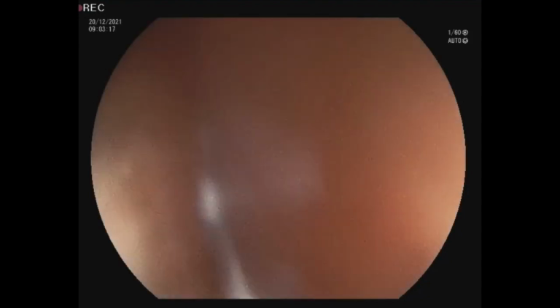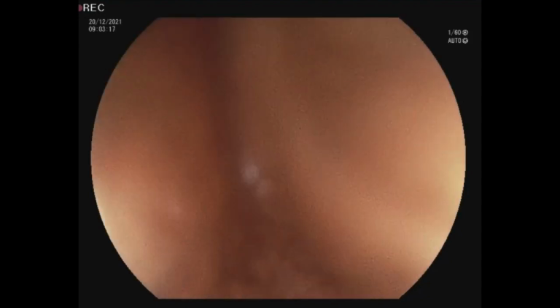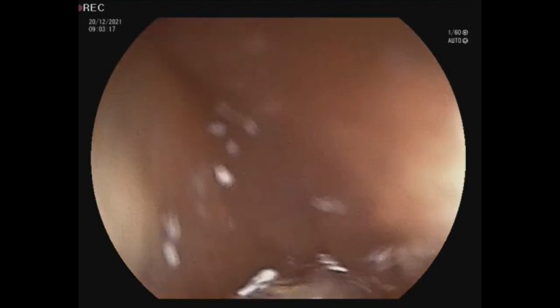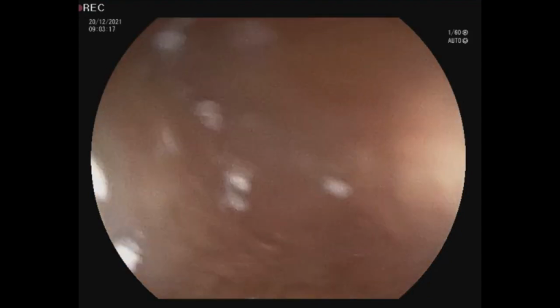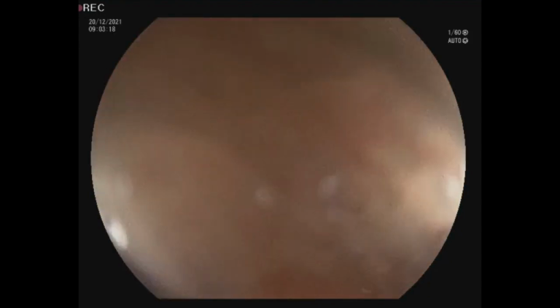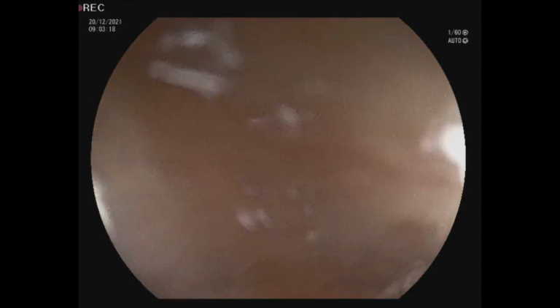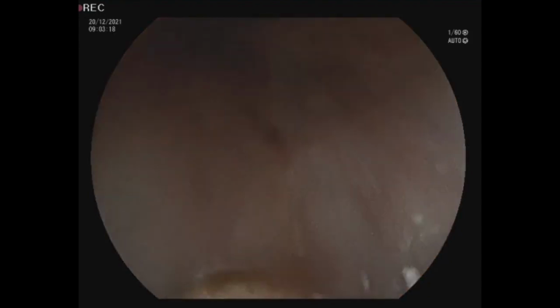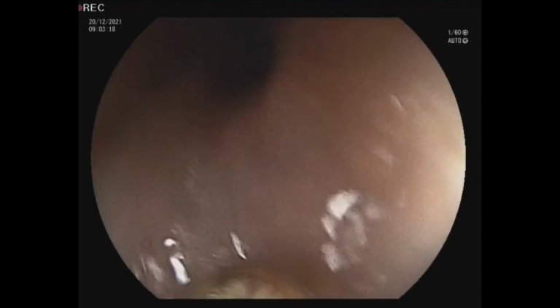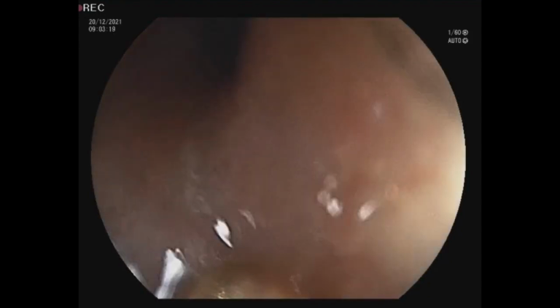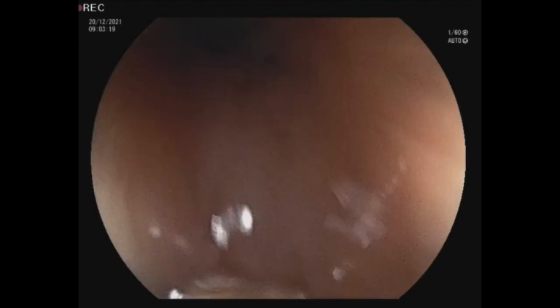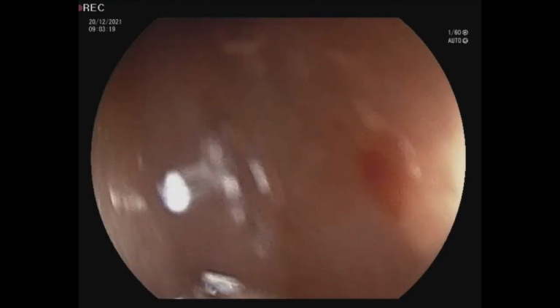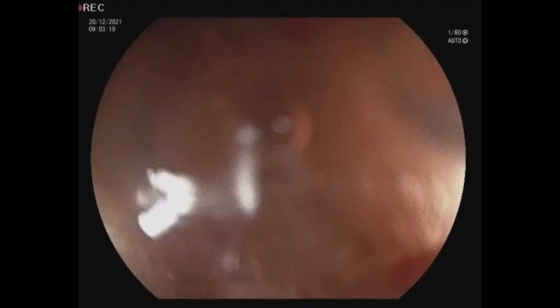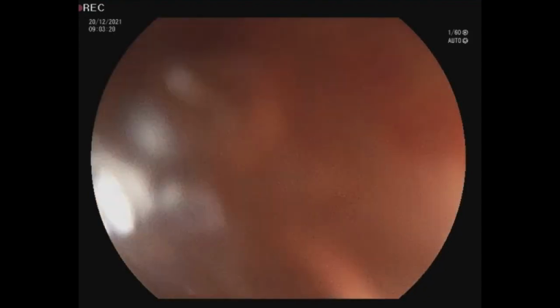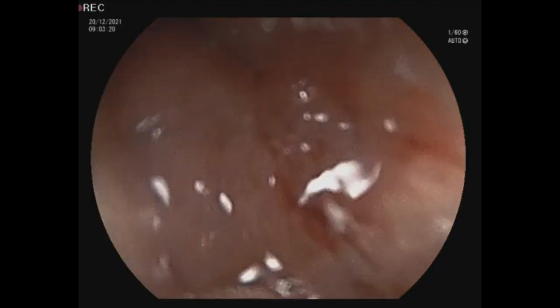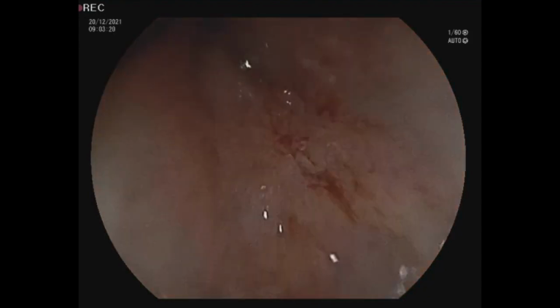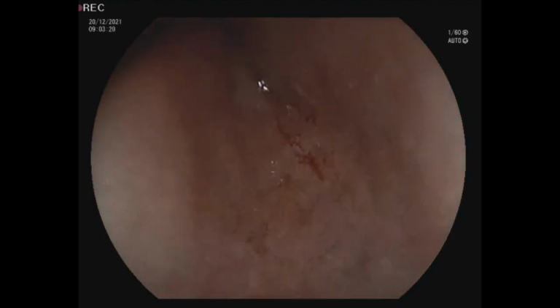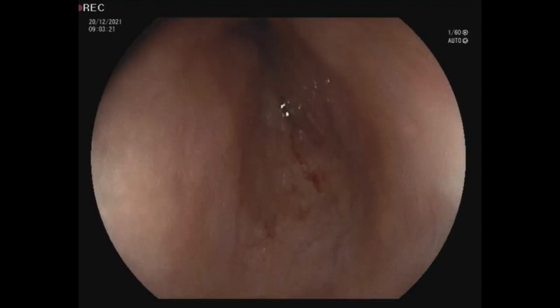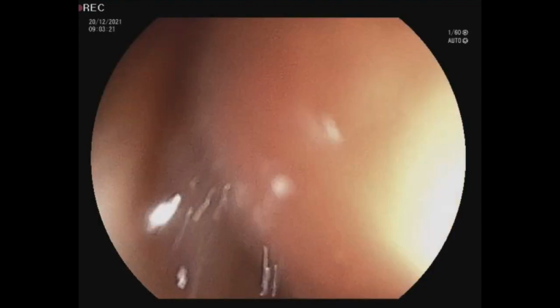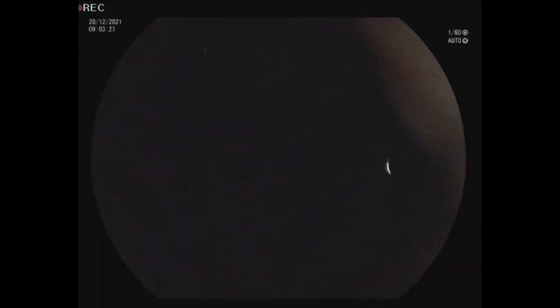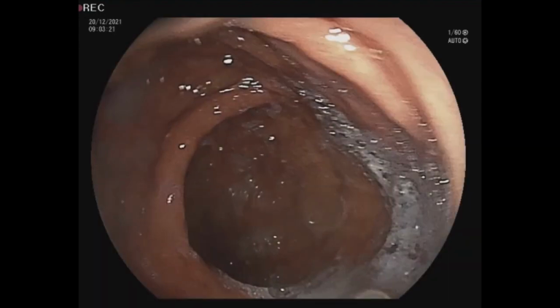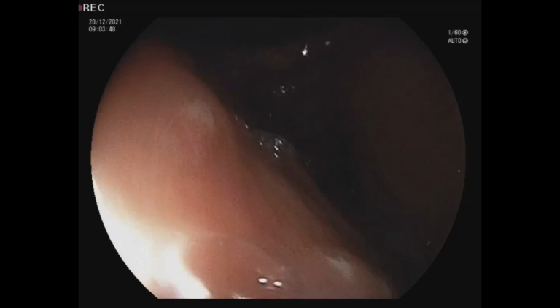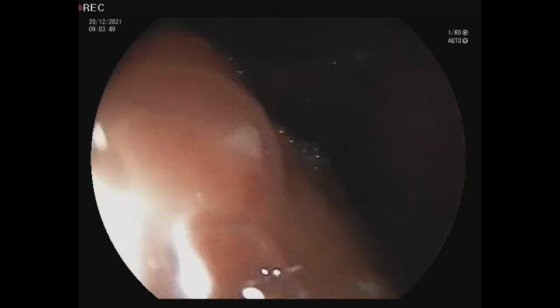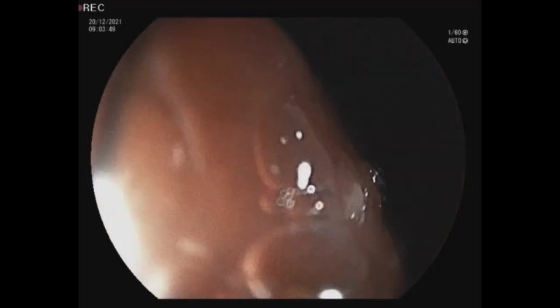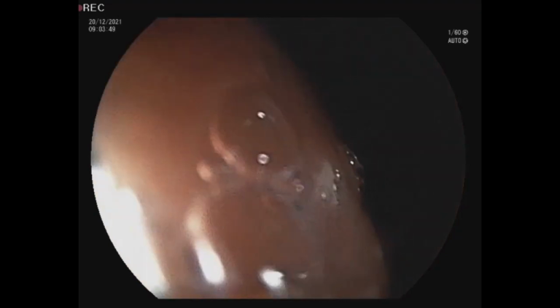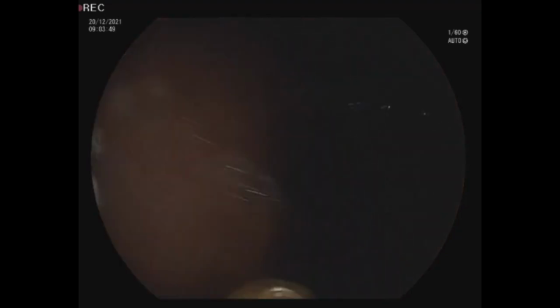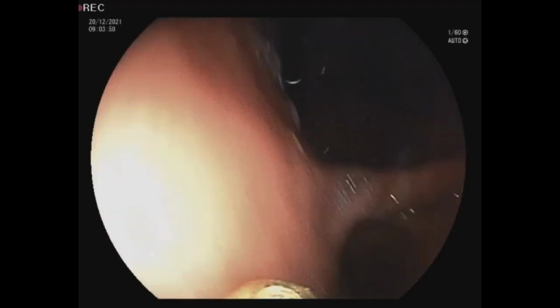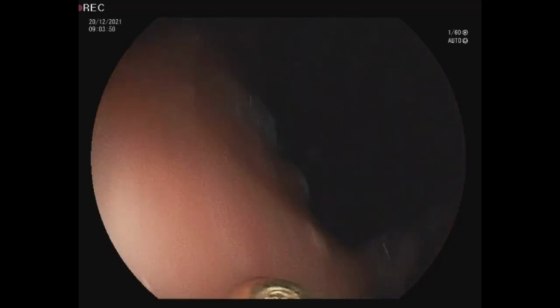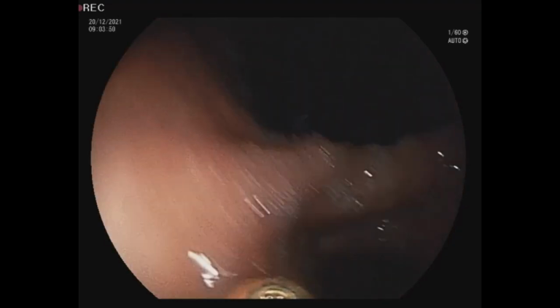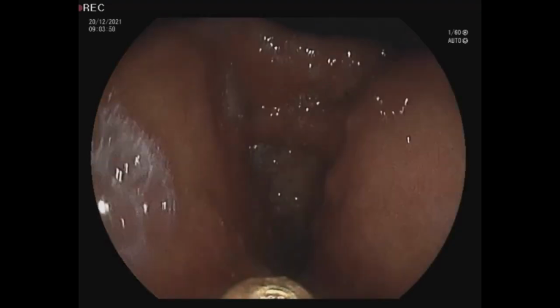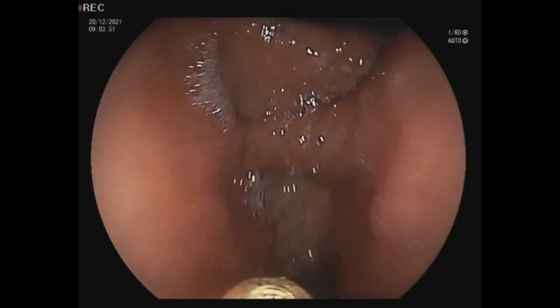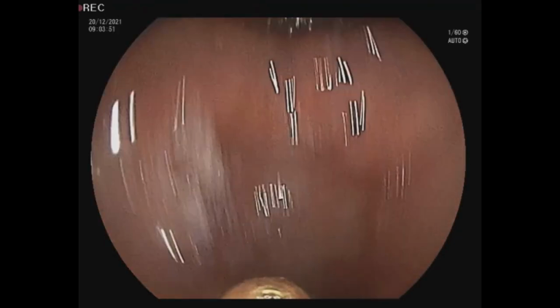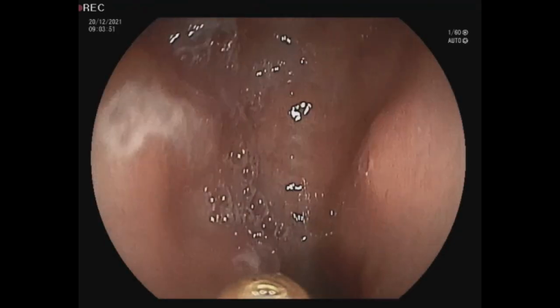In this video you can see how we used endoscopic forceps to cross the tumor. Now we are in the stomach.